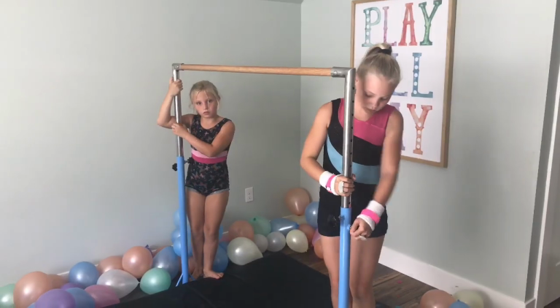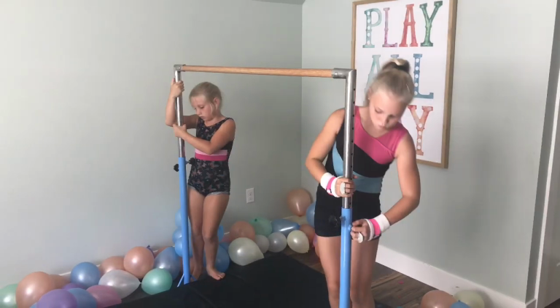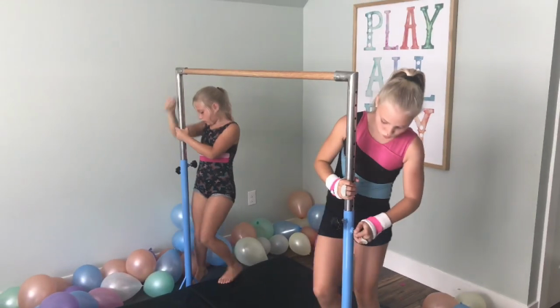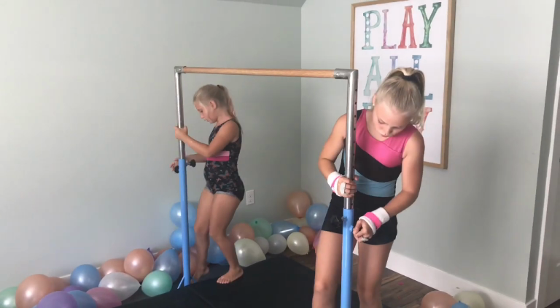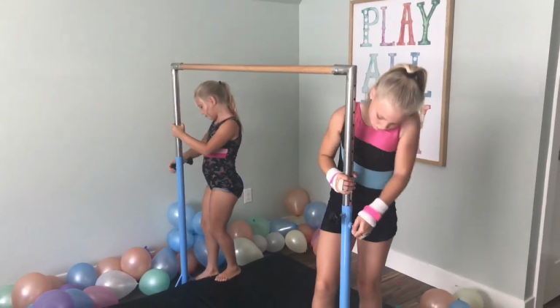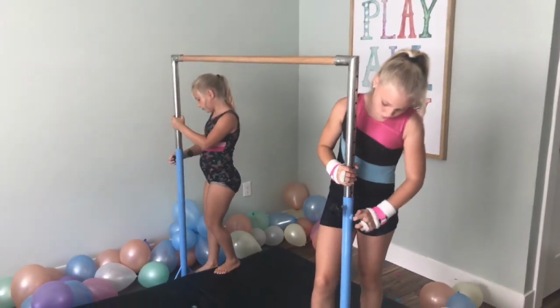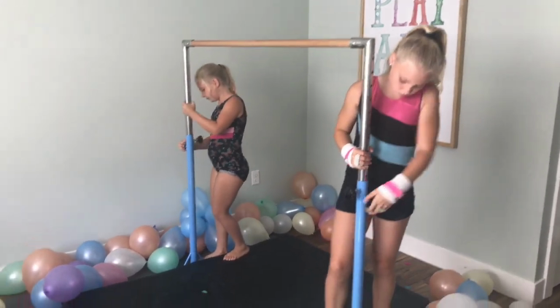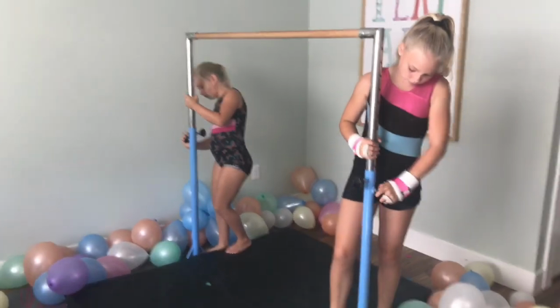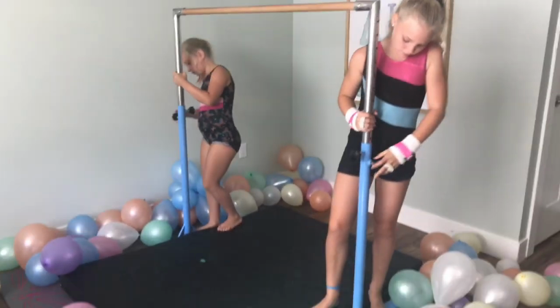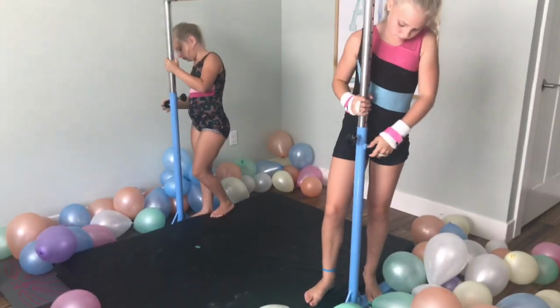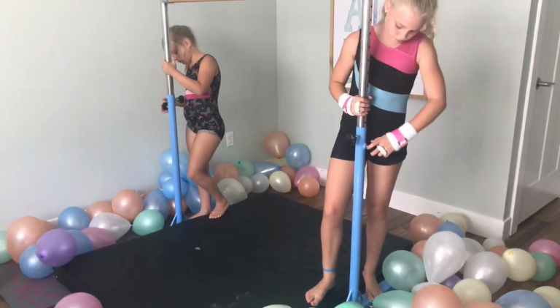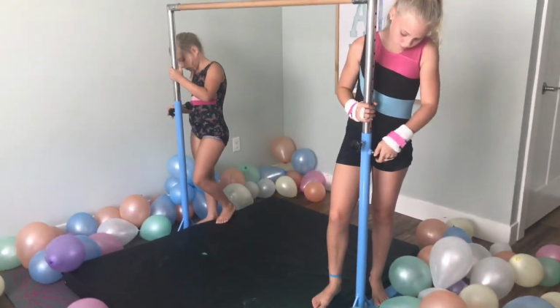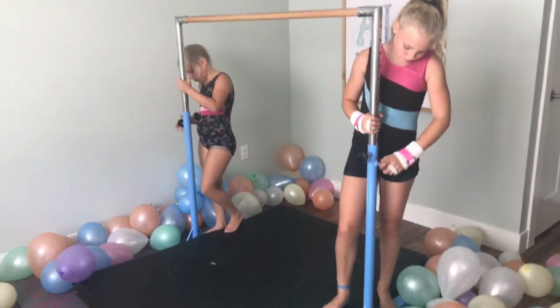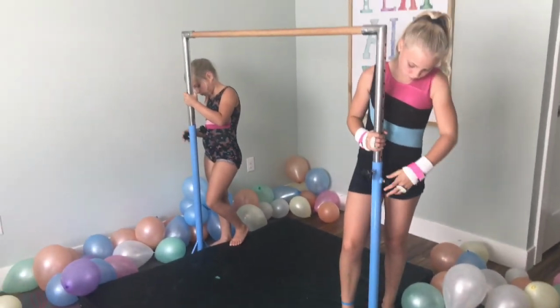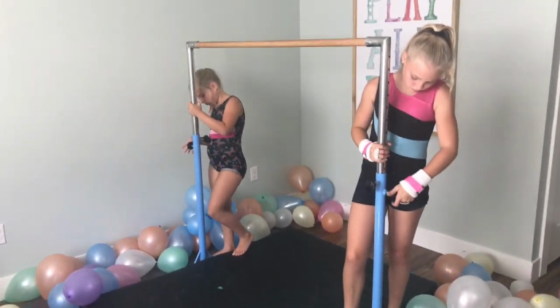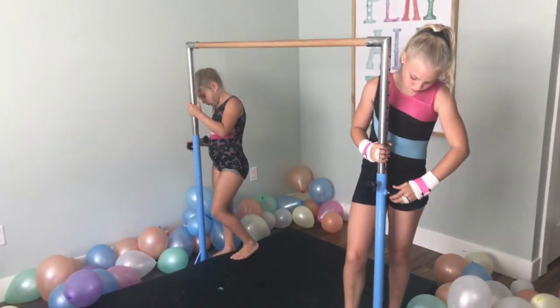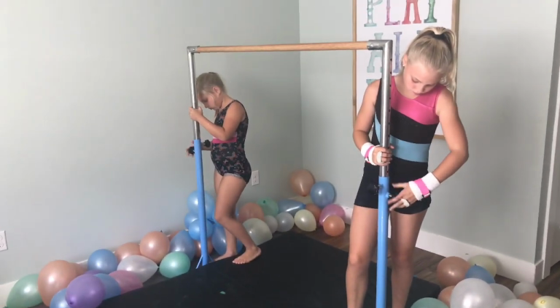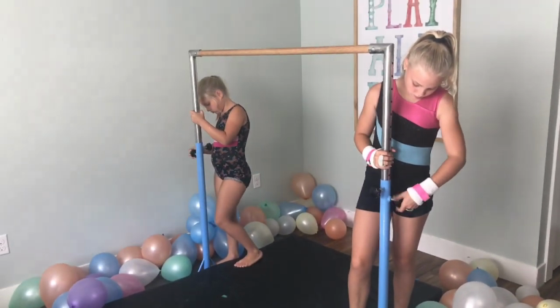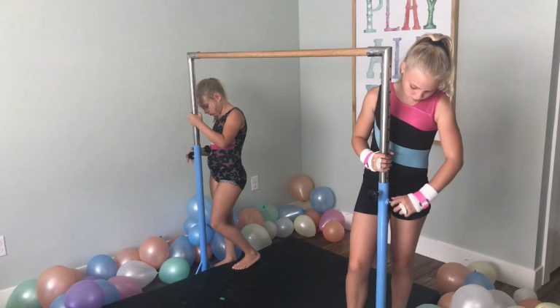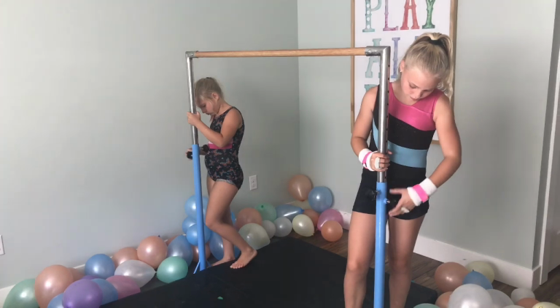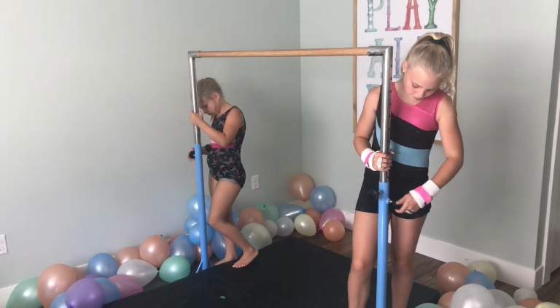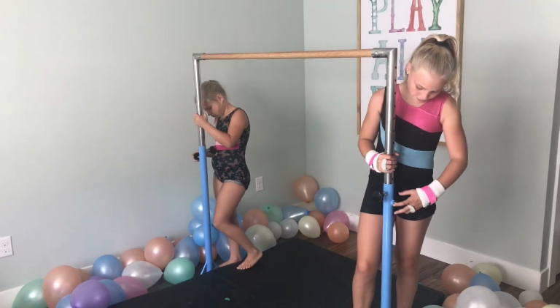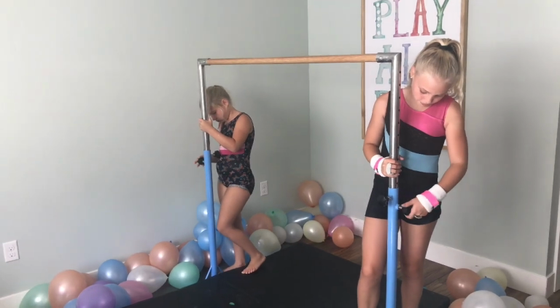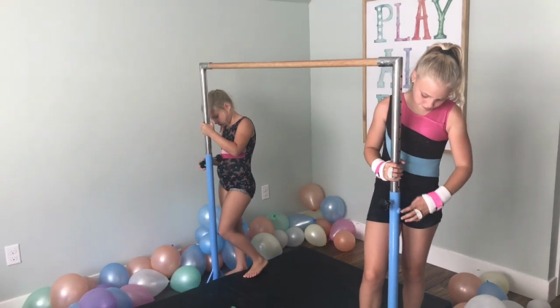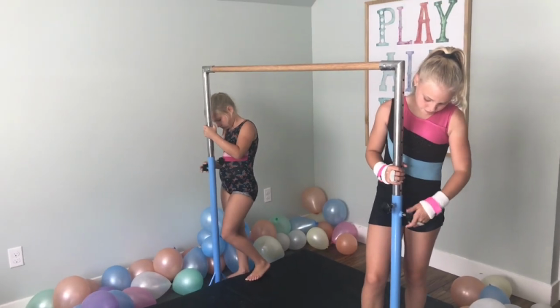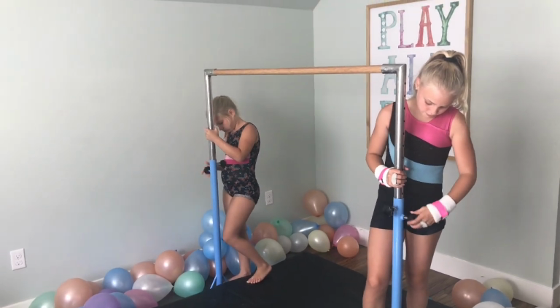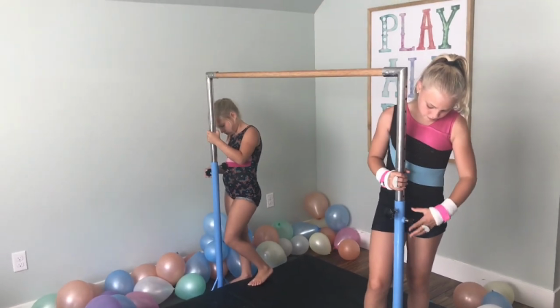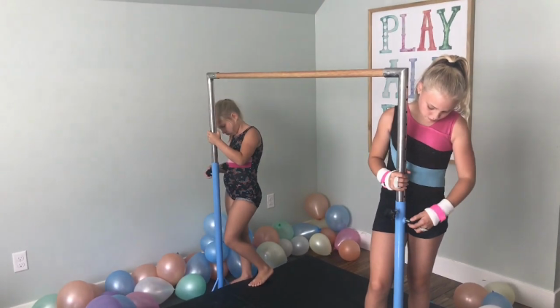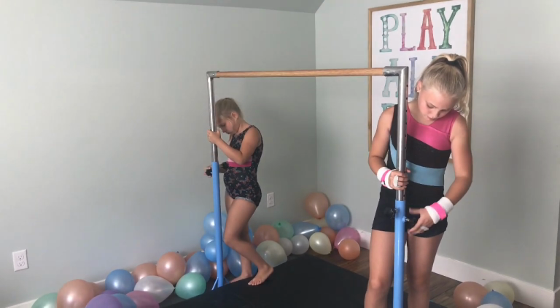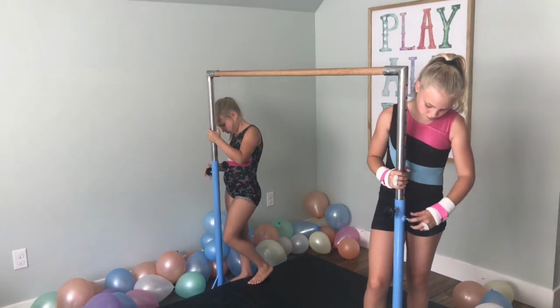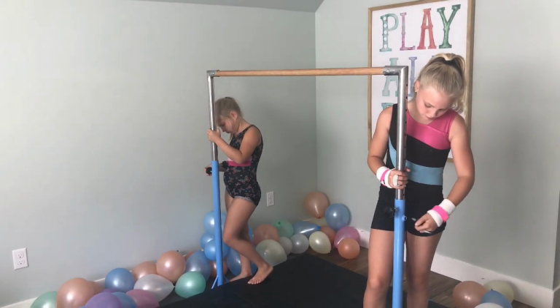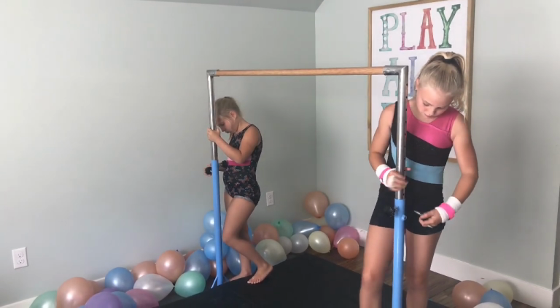So this is the highest height that it can get up to. And the girls are going to show you how you can lower it to different heights.